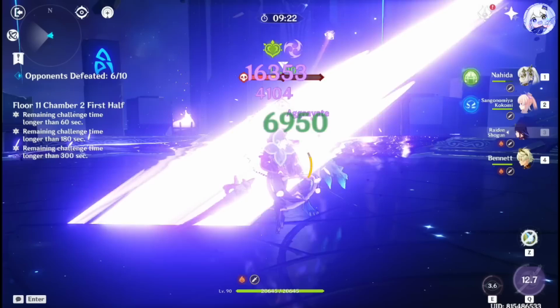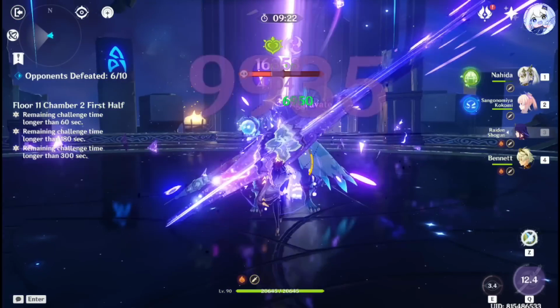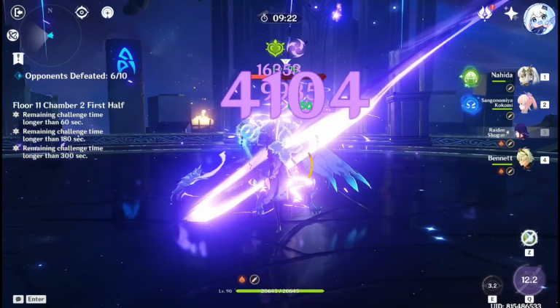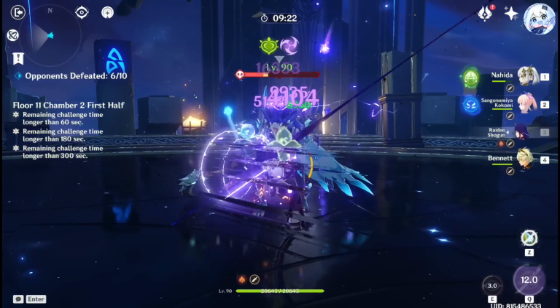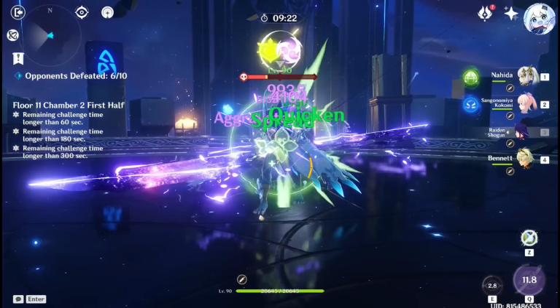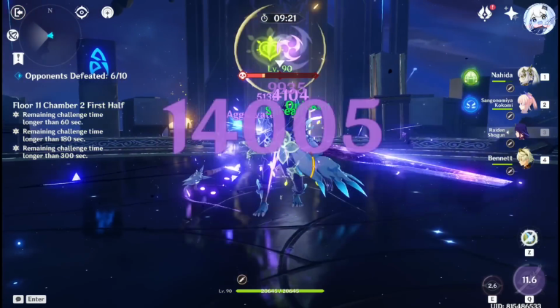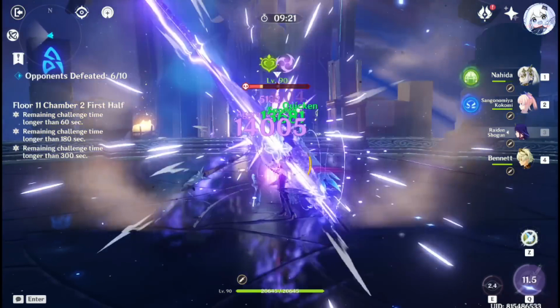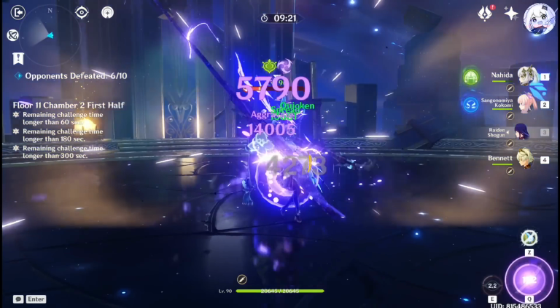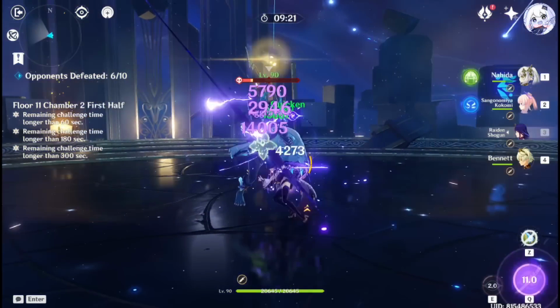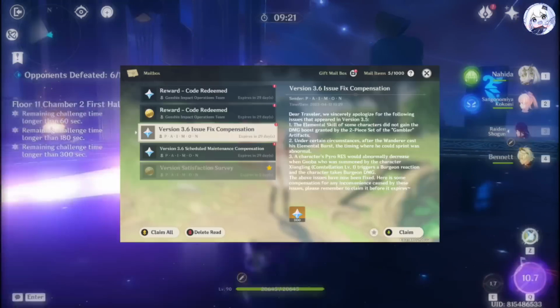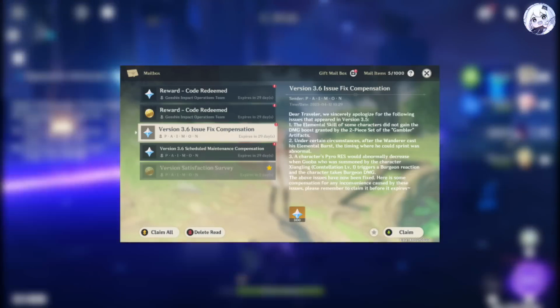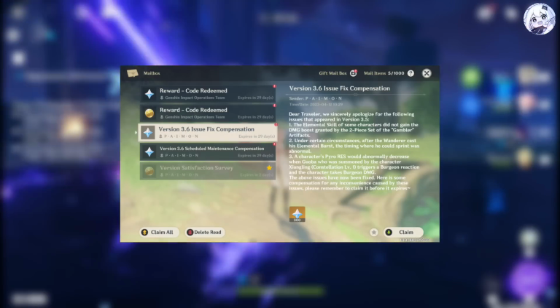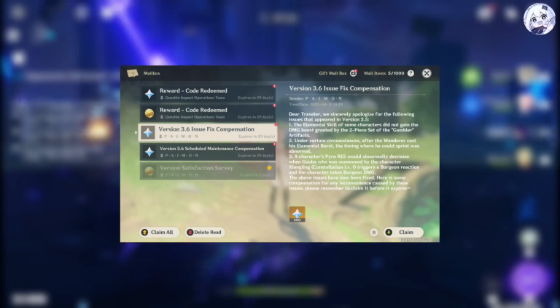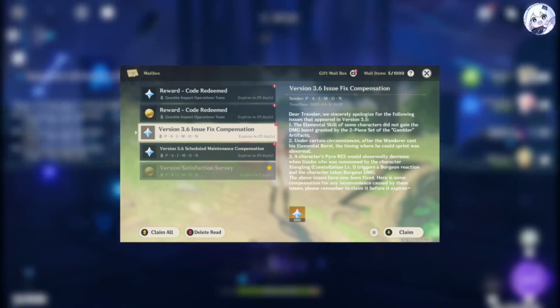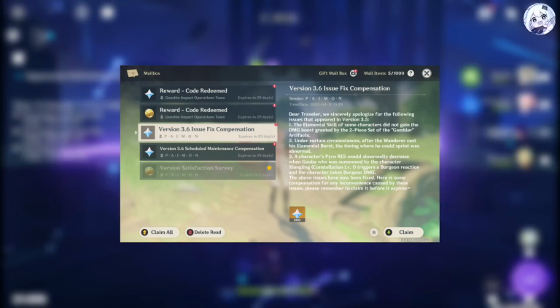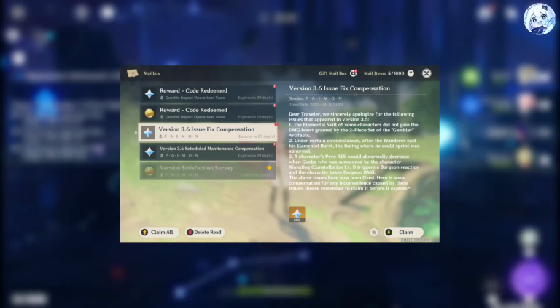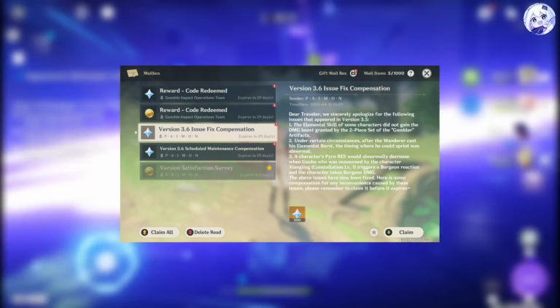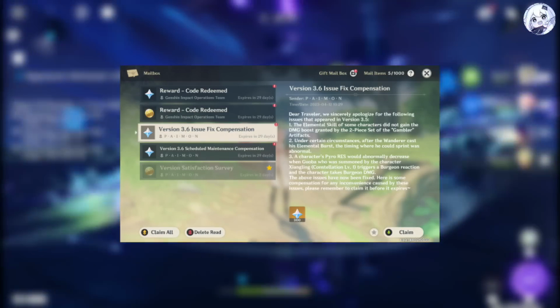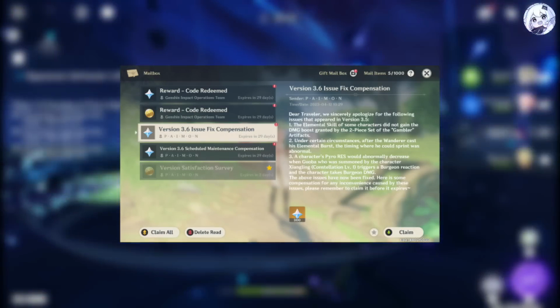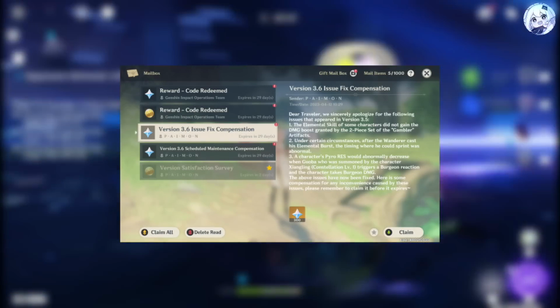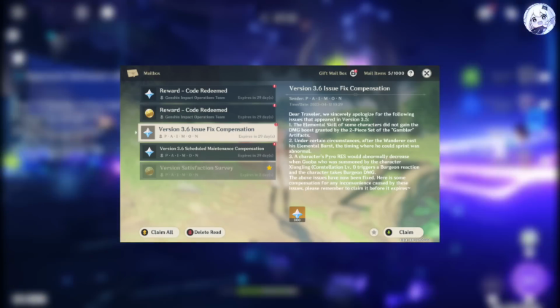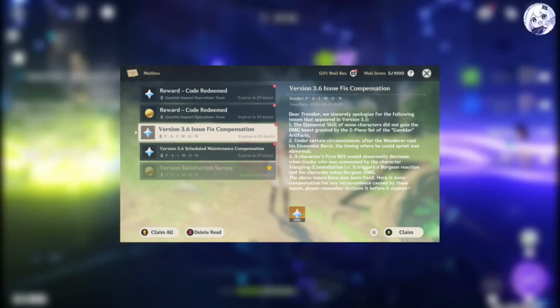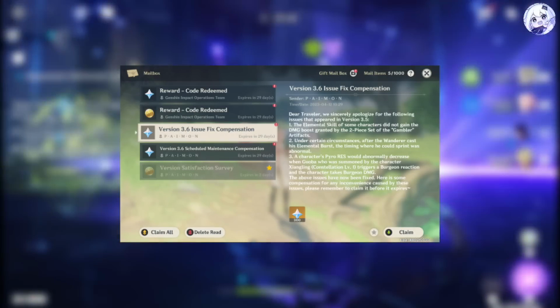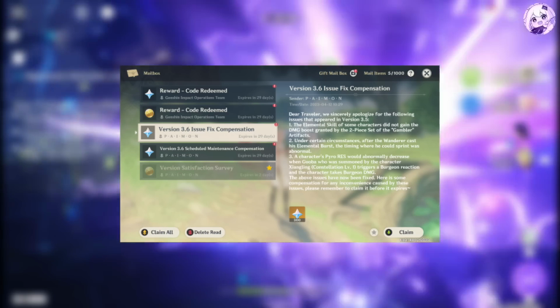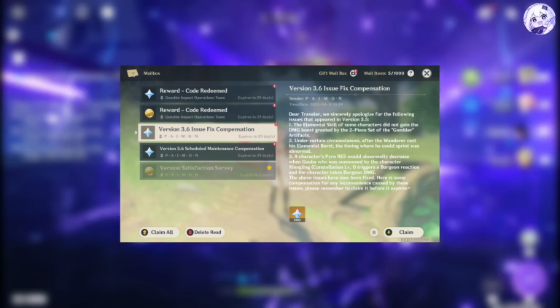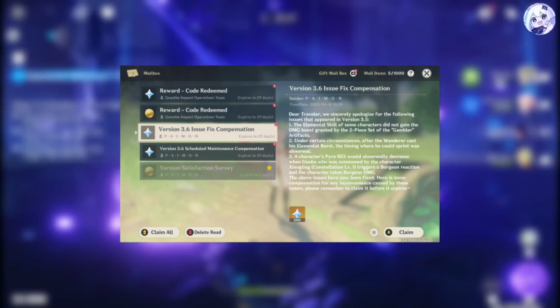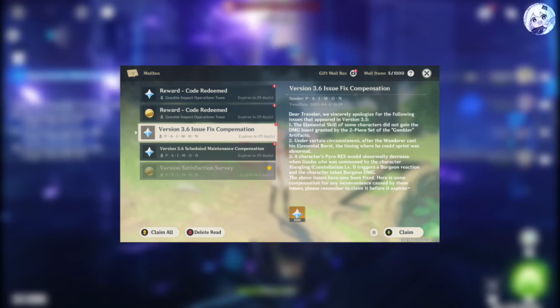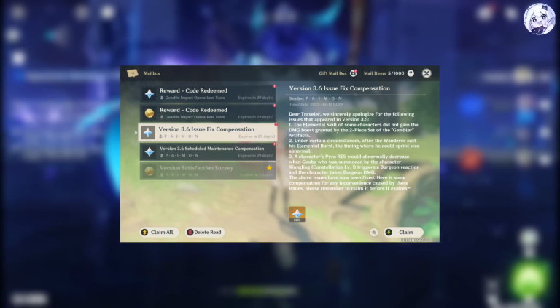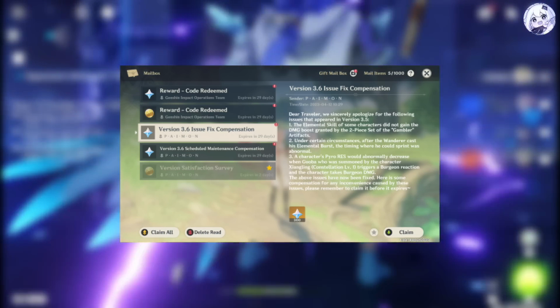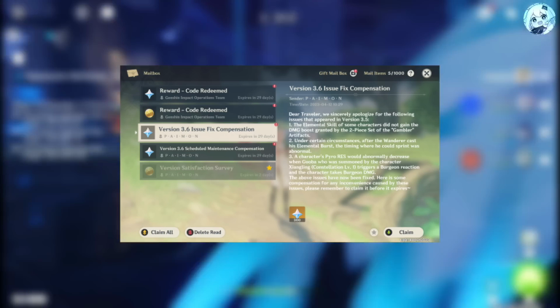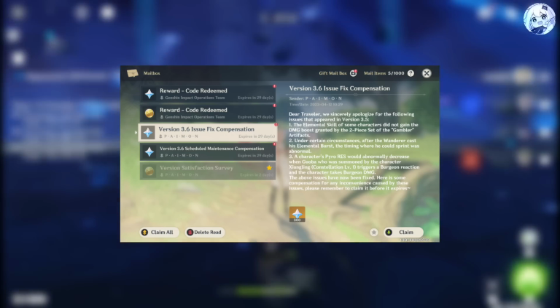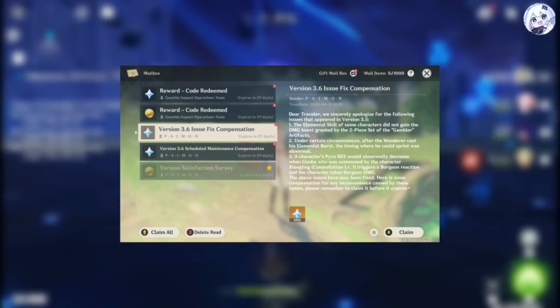Let's start with the maintenance. You will get 600 primogems as version 4.0 update maintenance compensation.